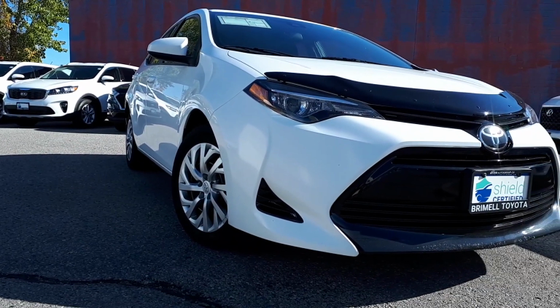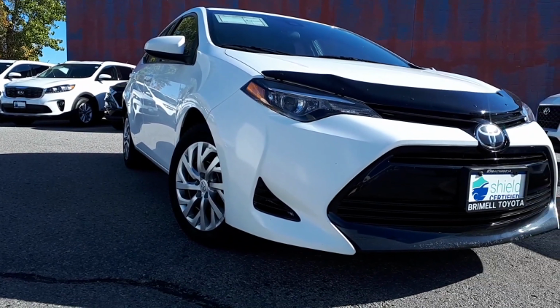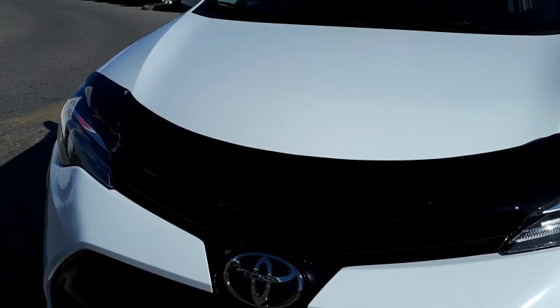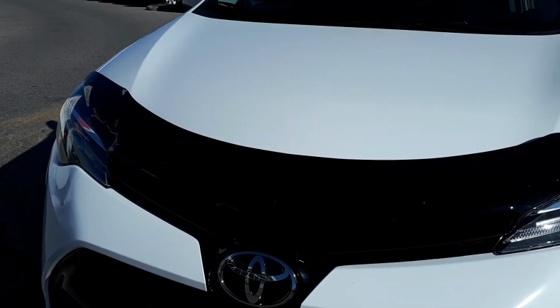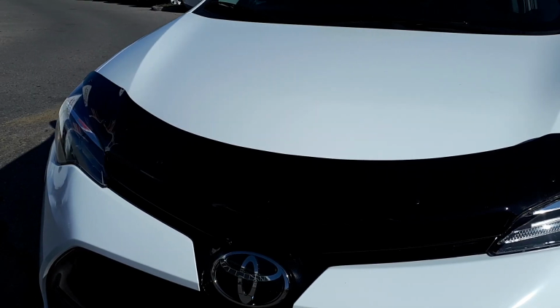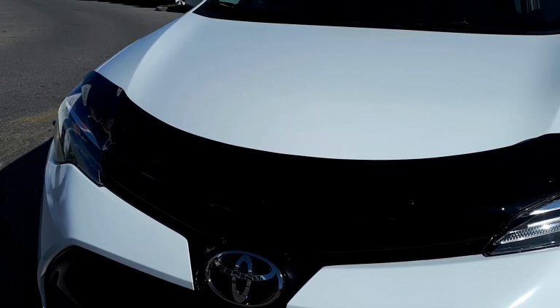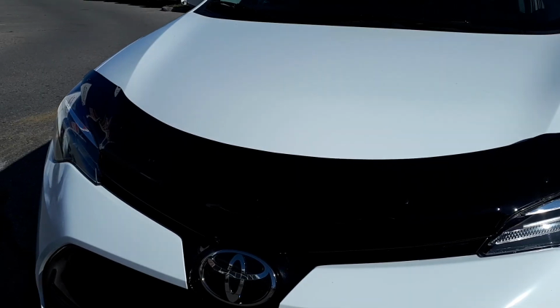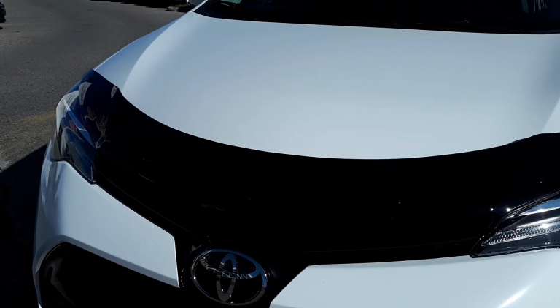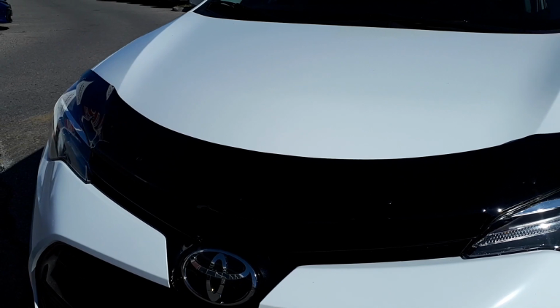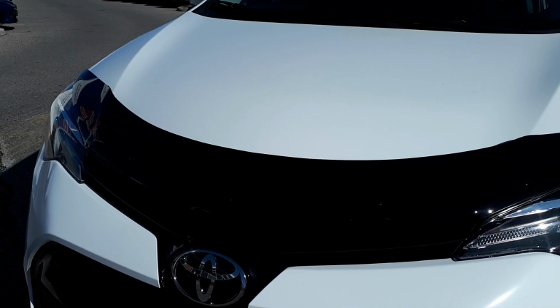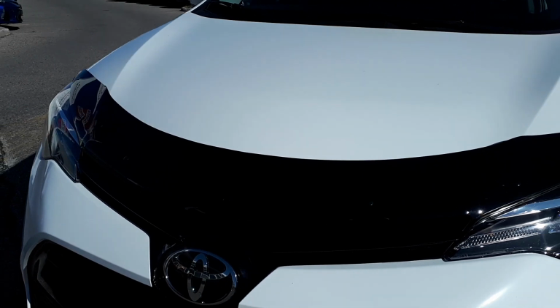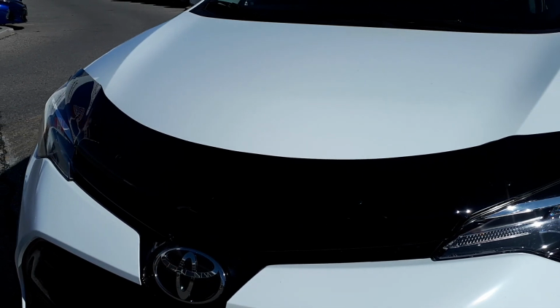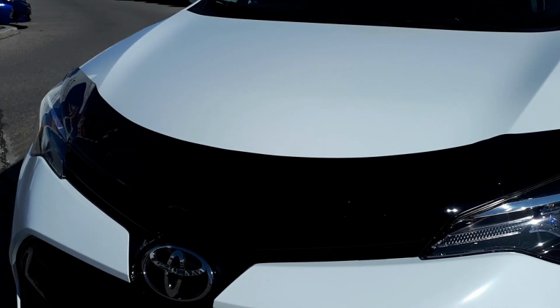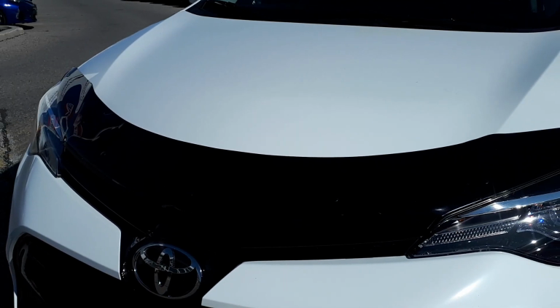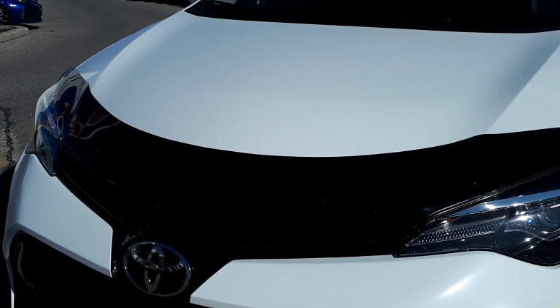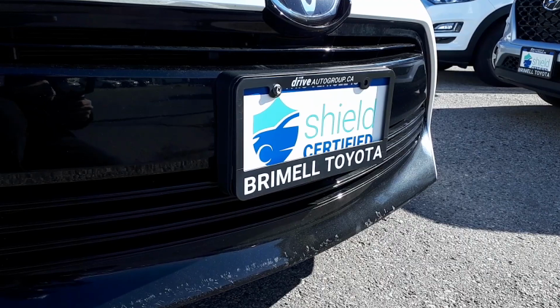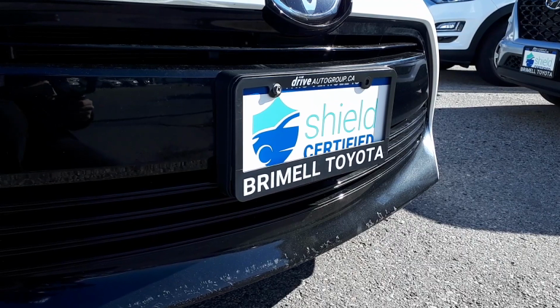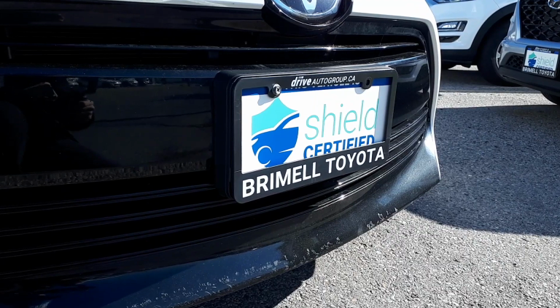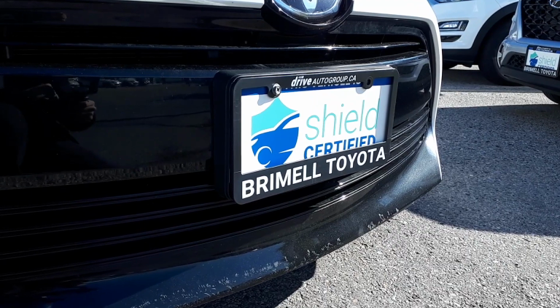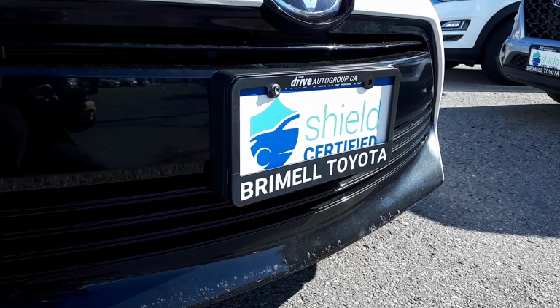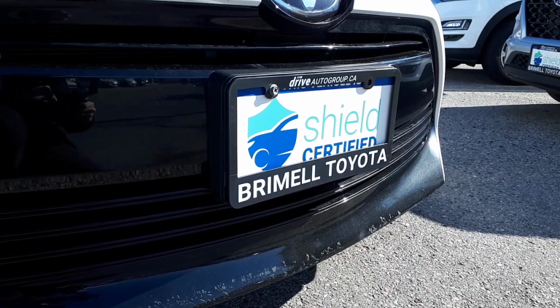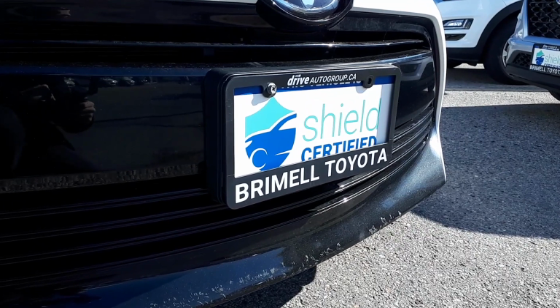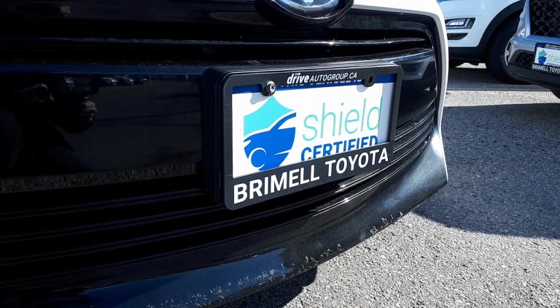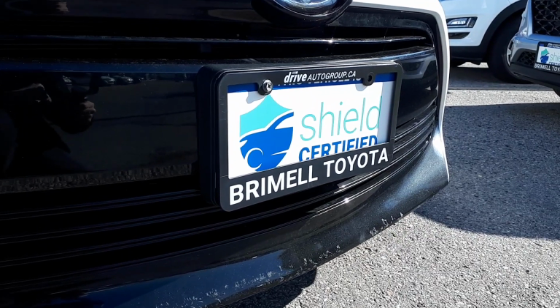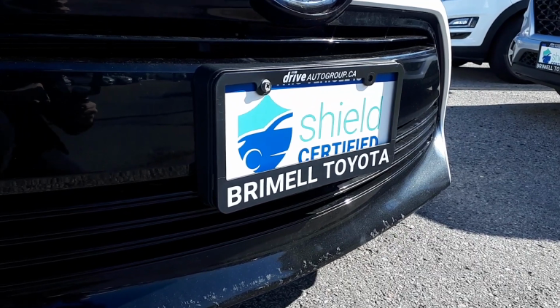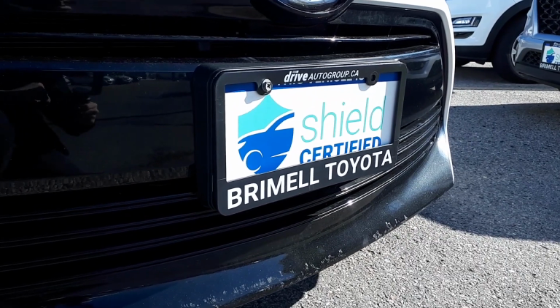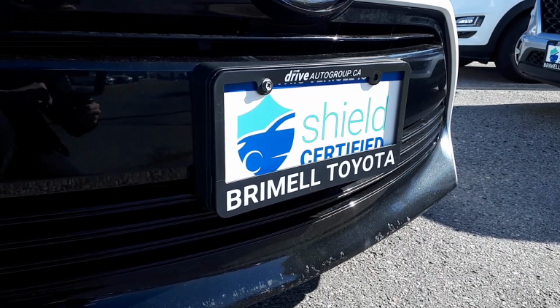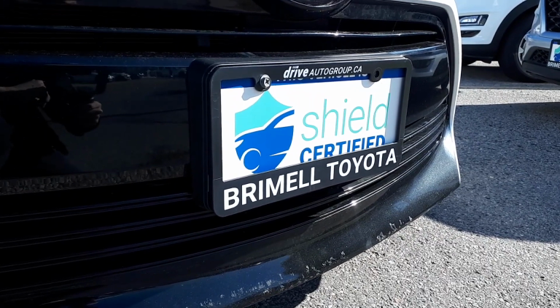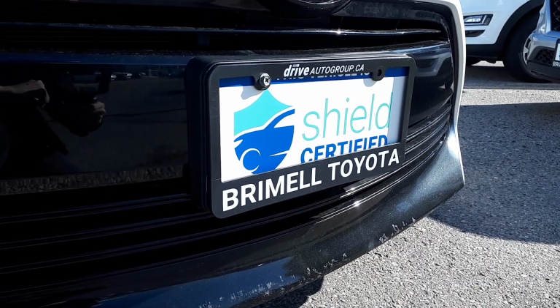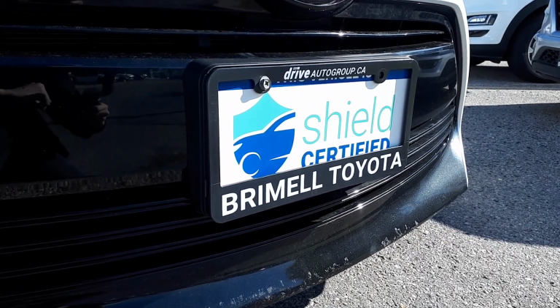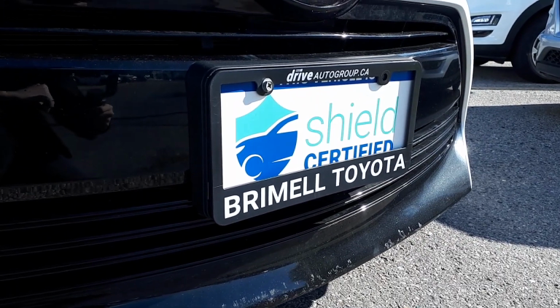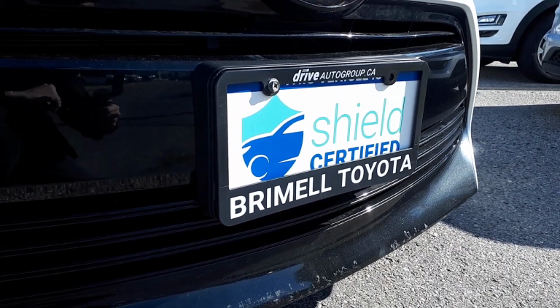It's been given a new hood deflector. It's also Shield Certified and has a lifetime engine warranty.